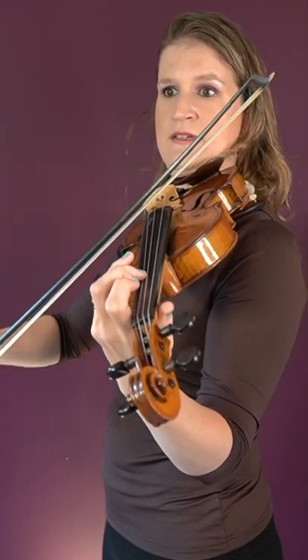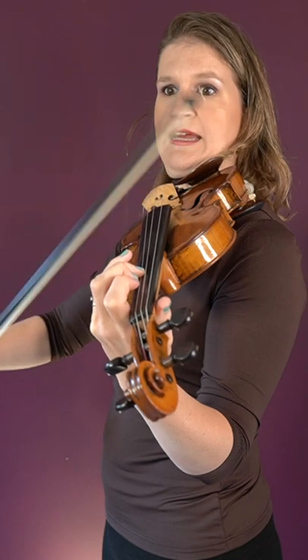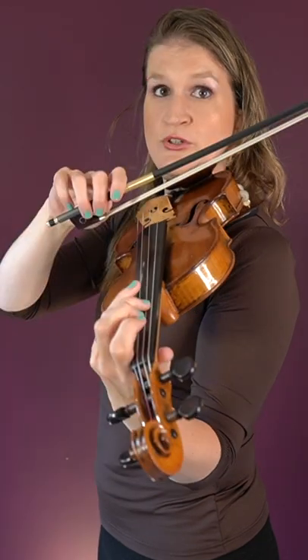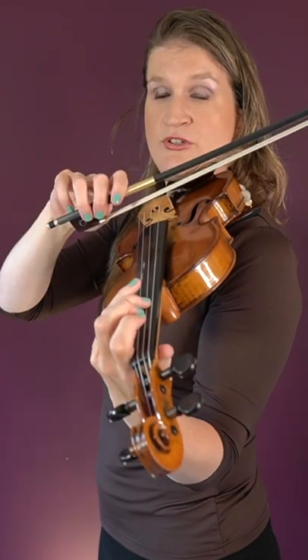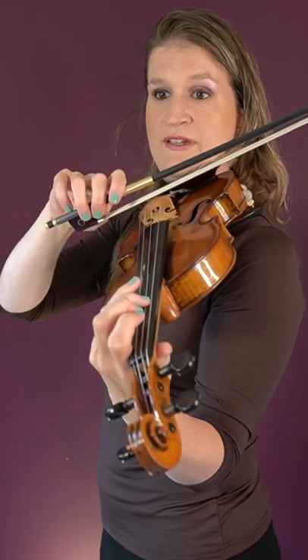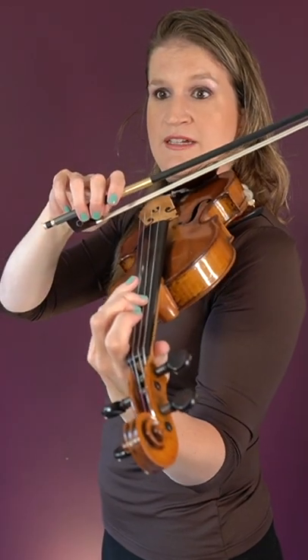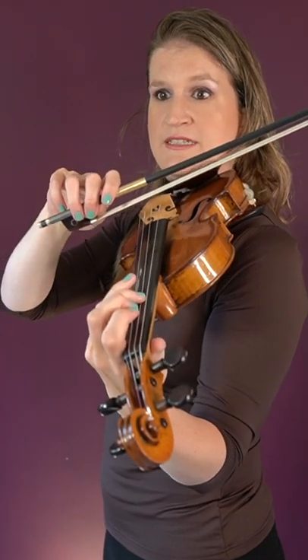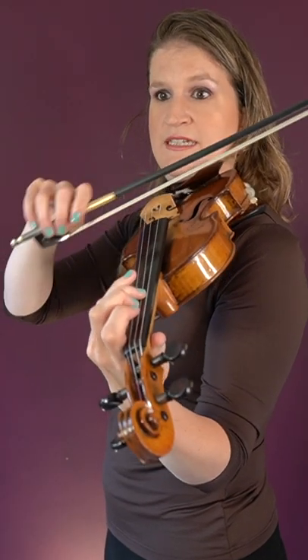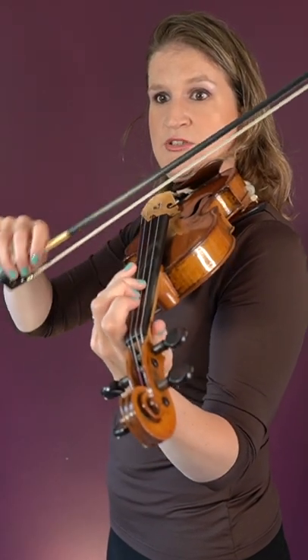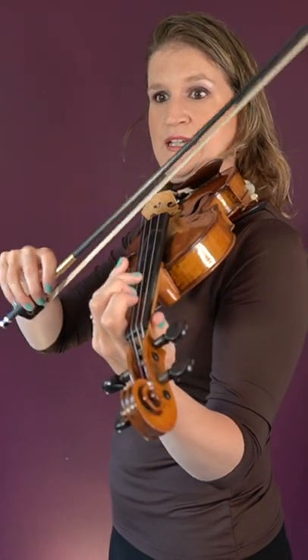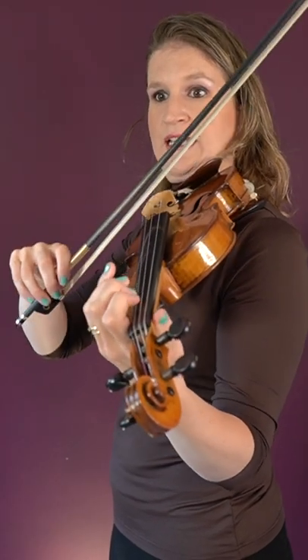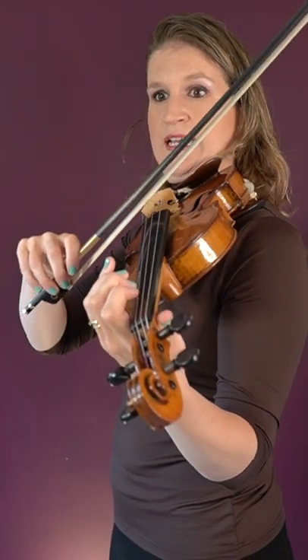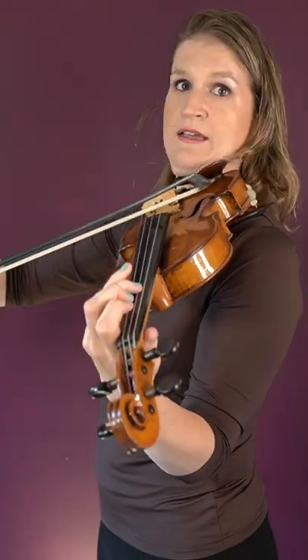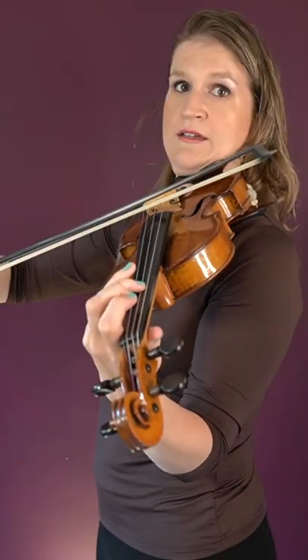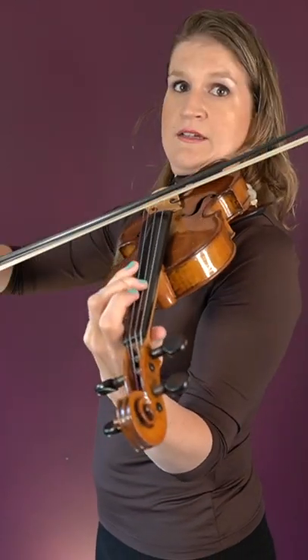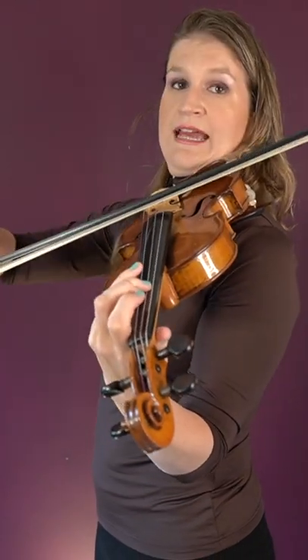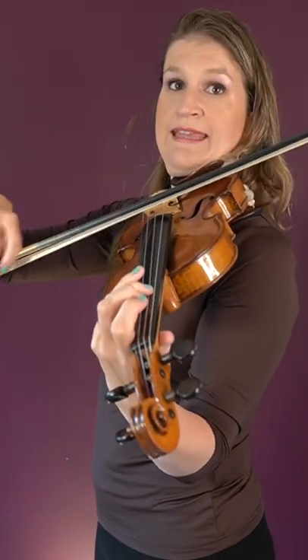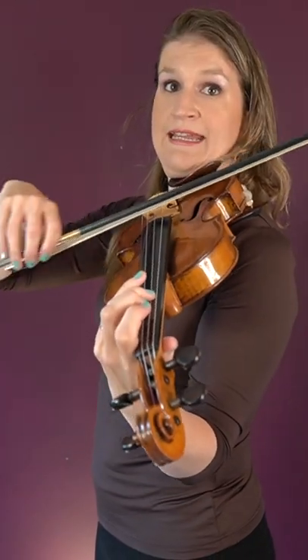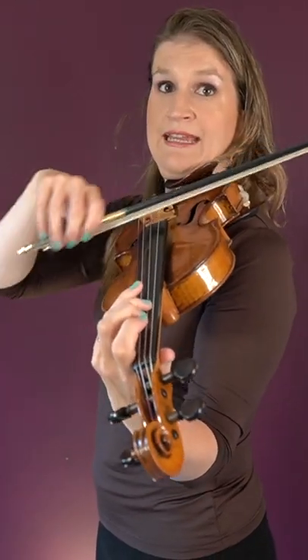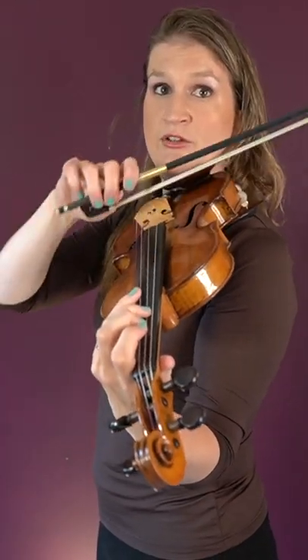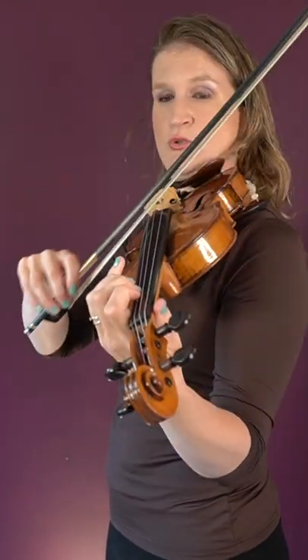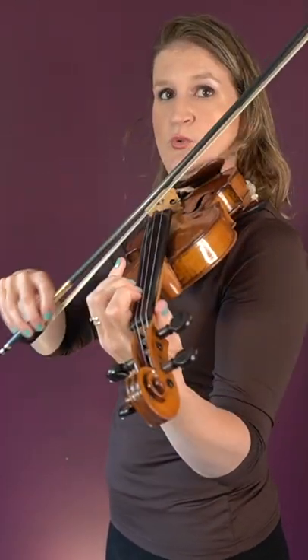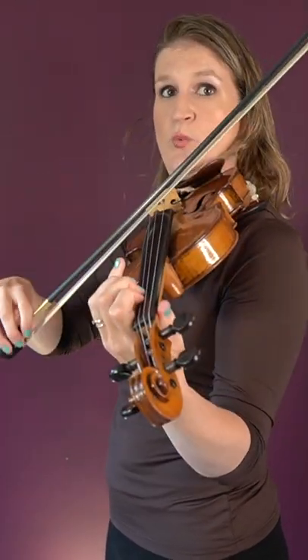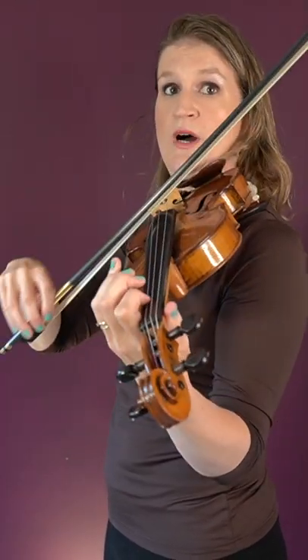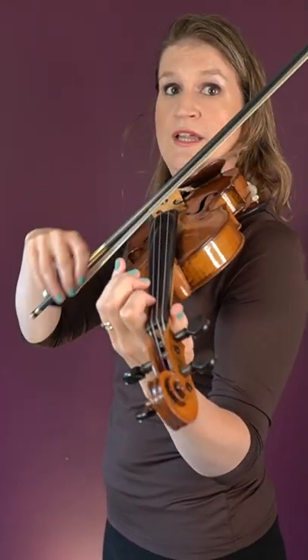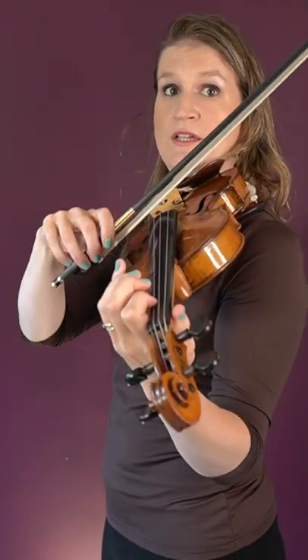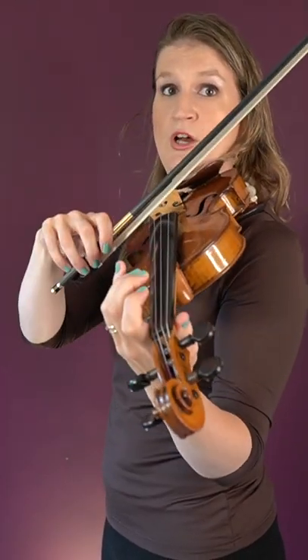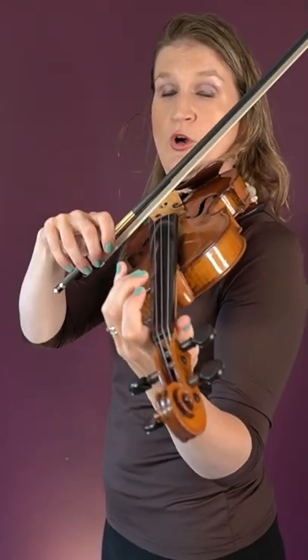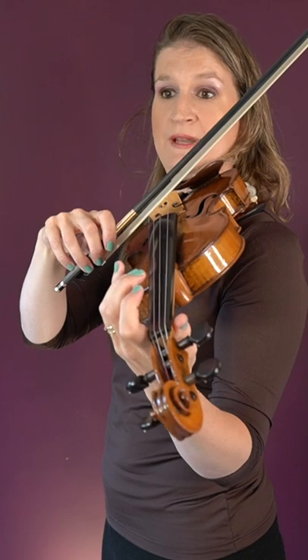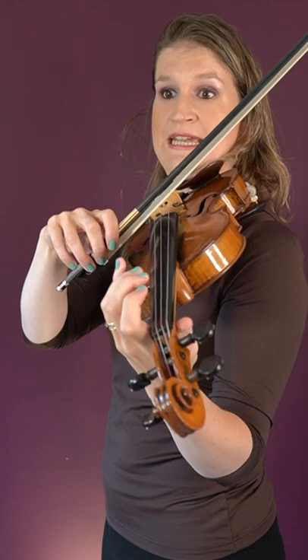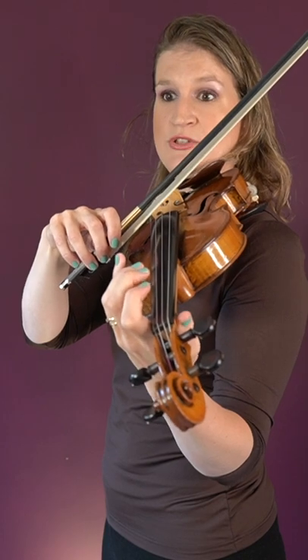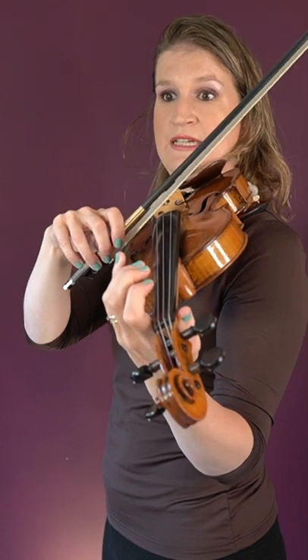Third finger, D string. And then again: 2, 1, open A string.